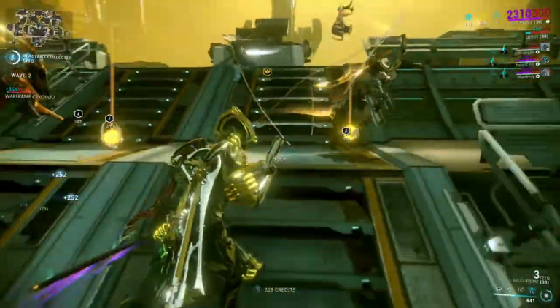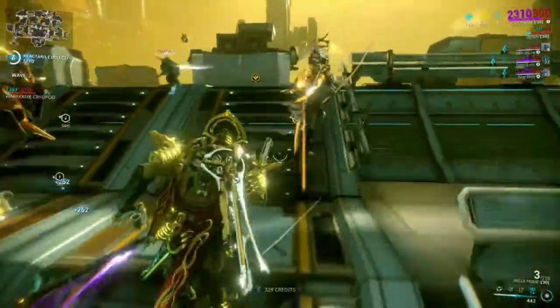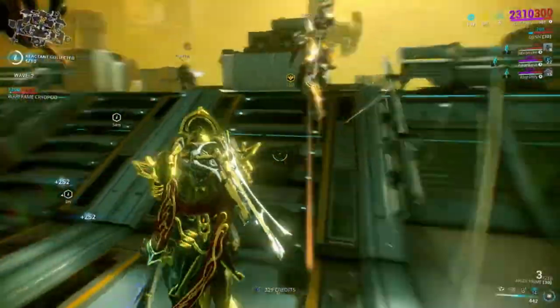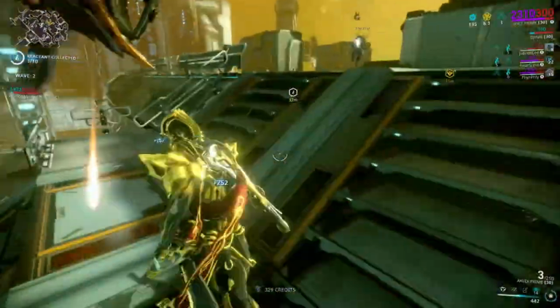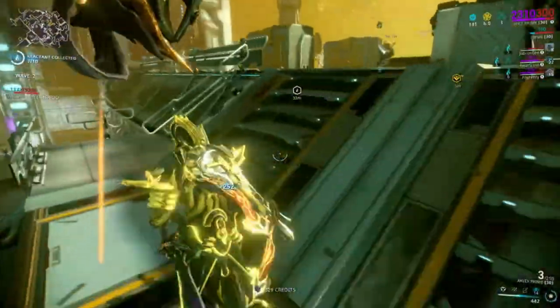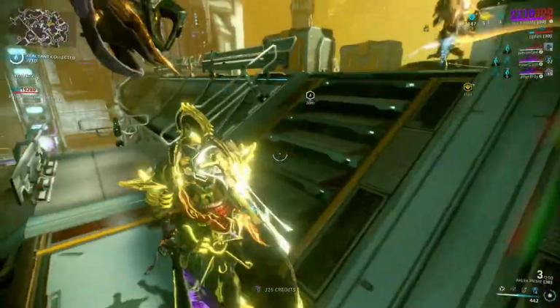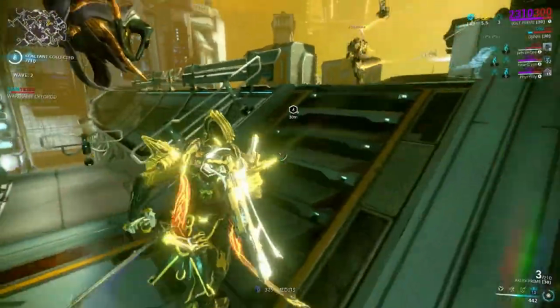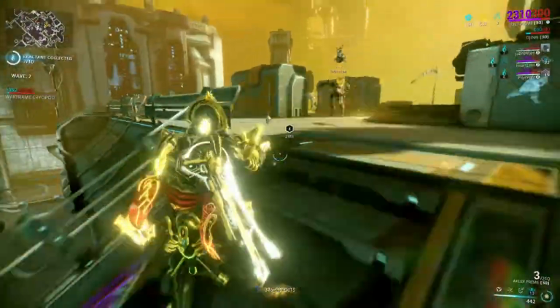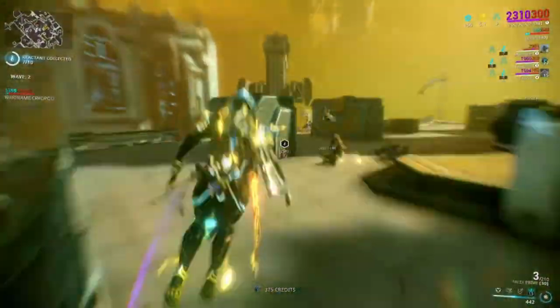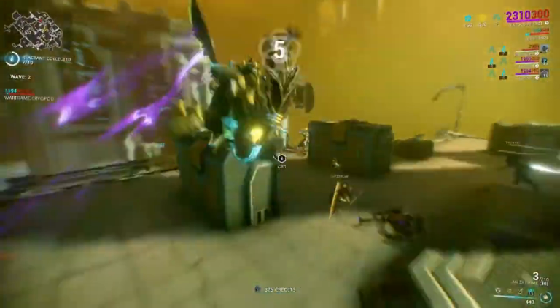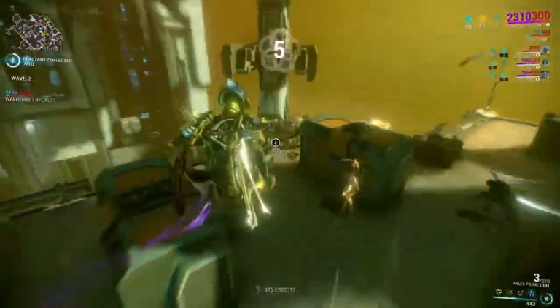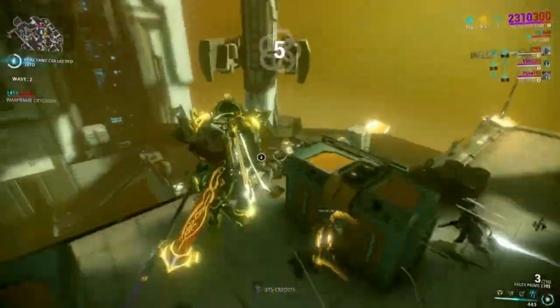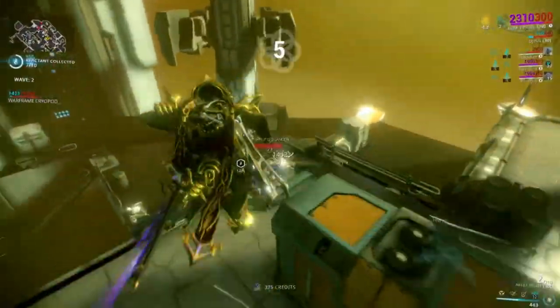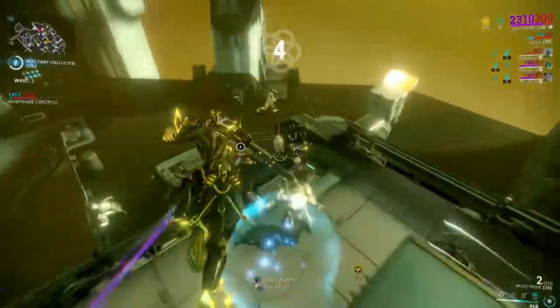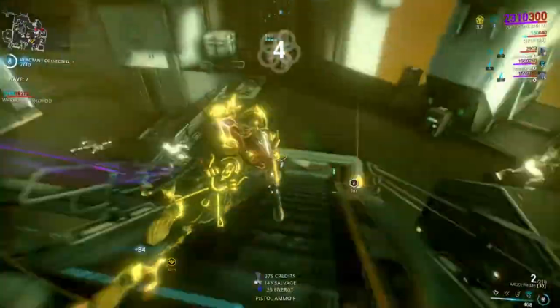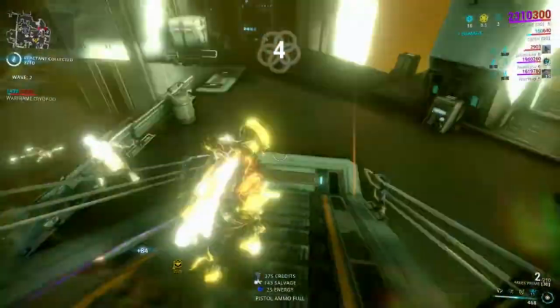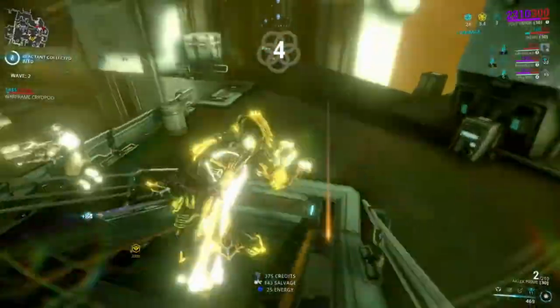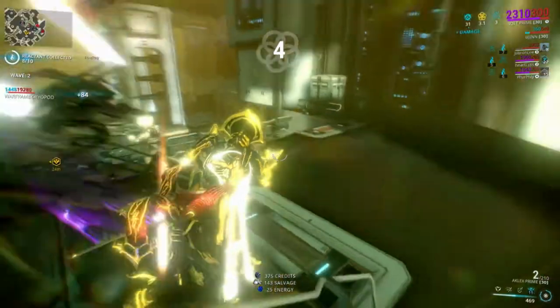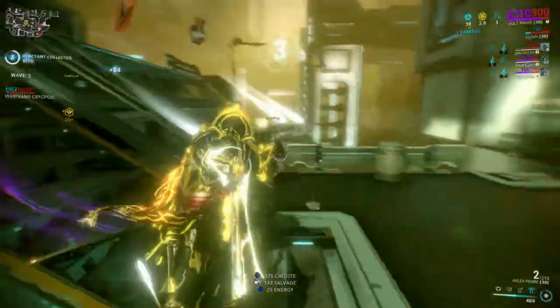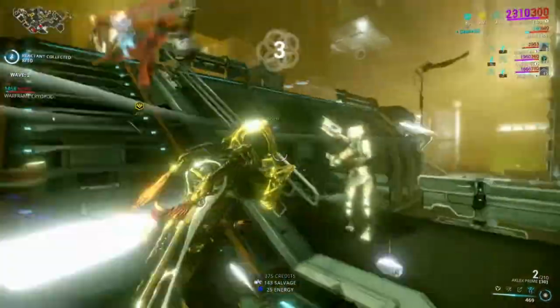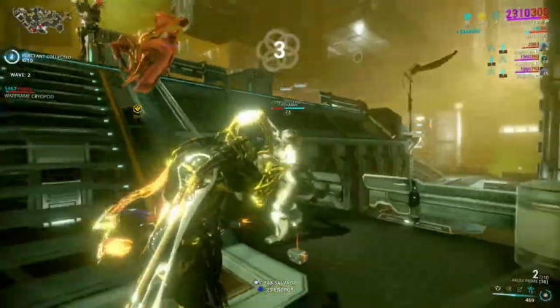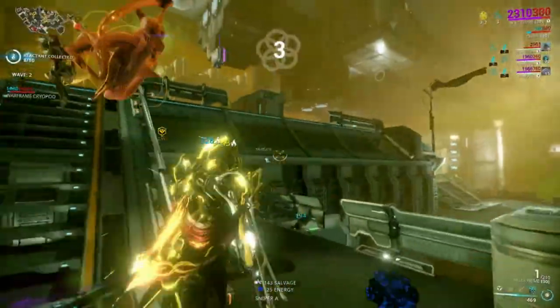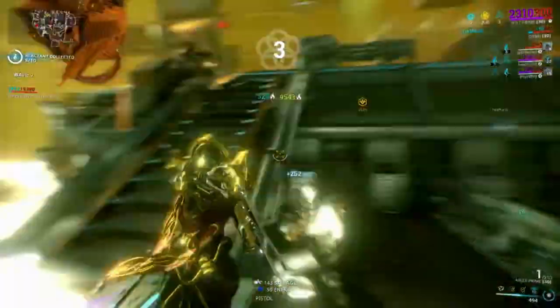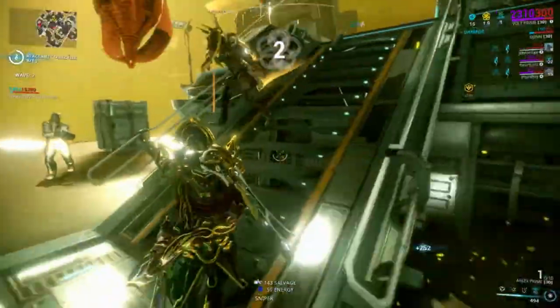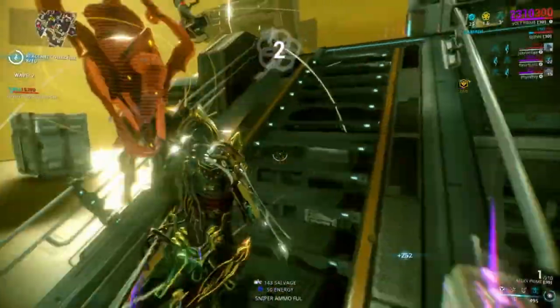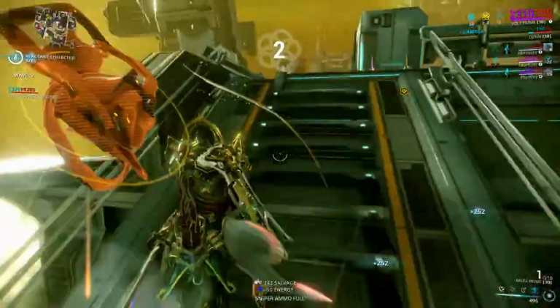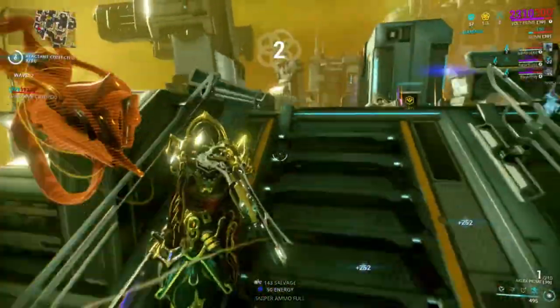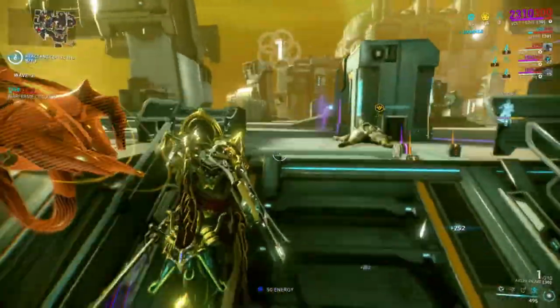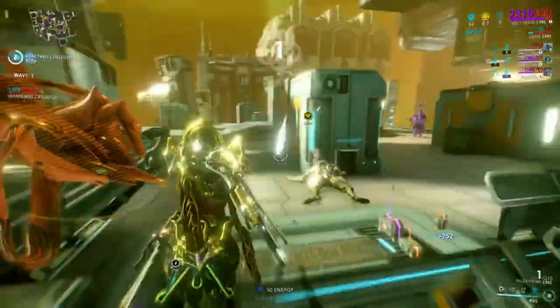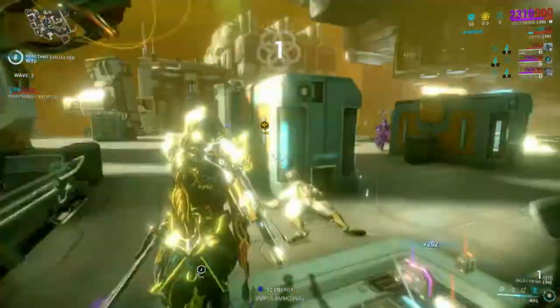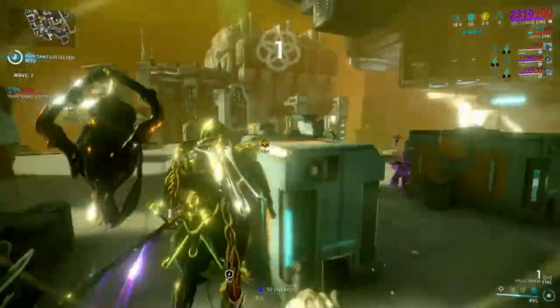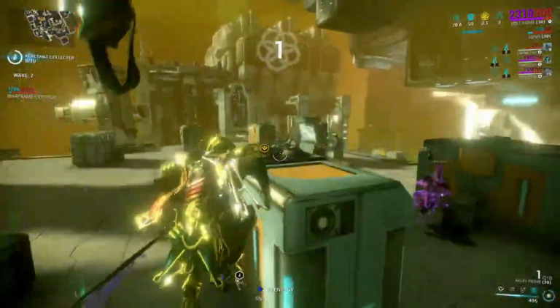Hi there, I'm Rhythm Man. I've done a couple of videos on the Steam controller, but today I want to talk about the PlayStation 4 controller.